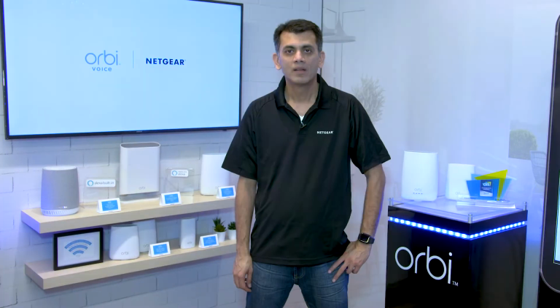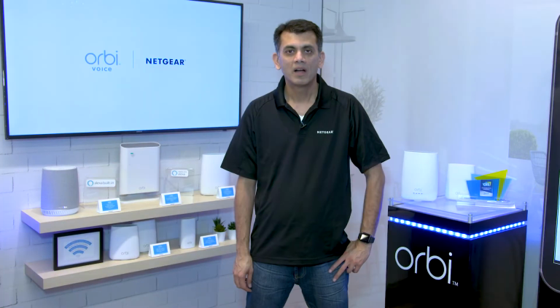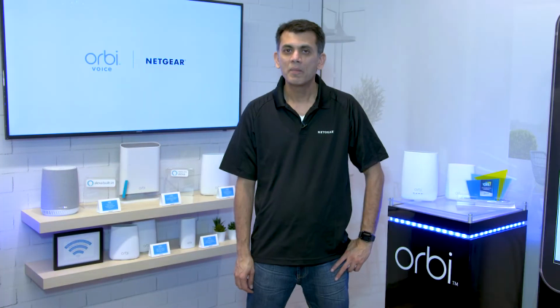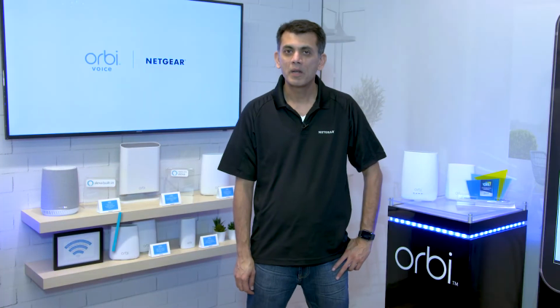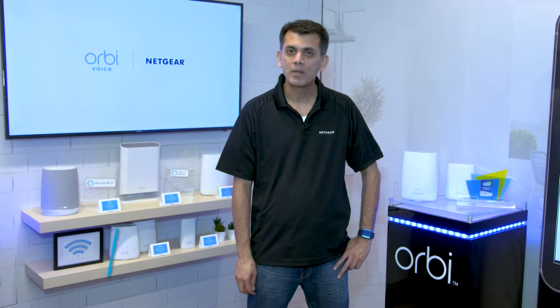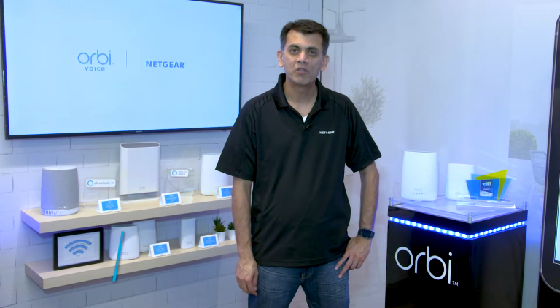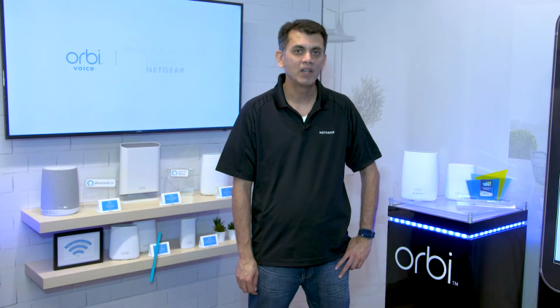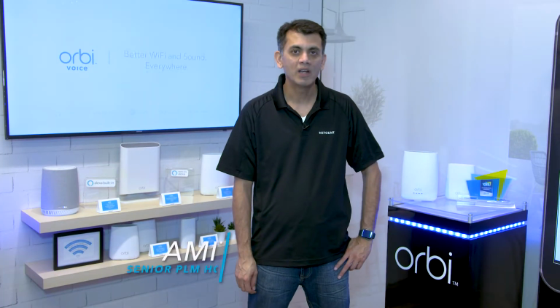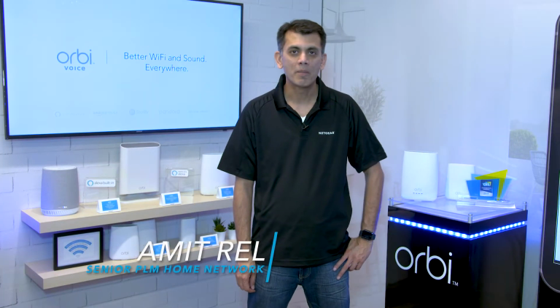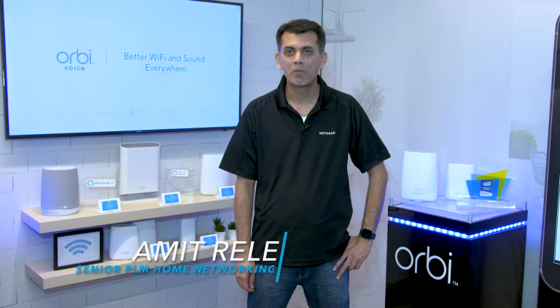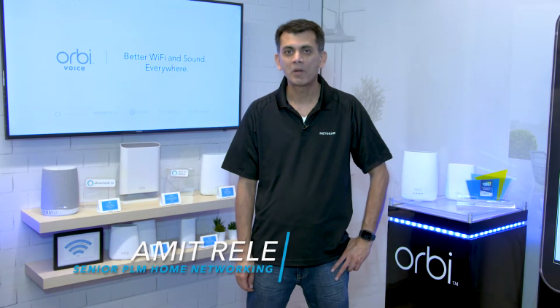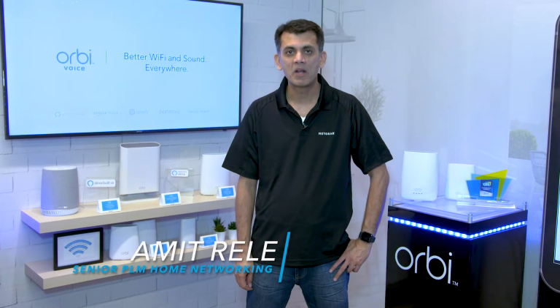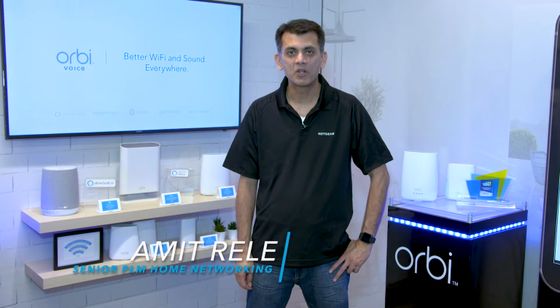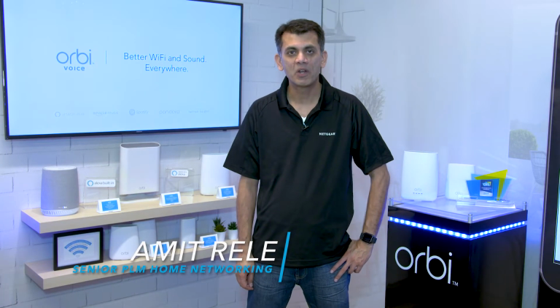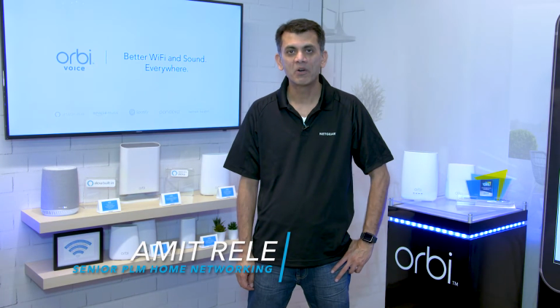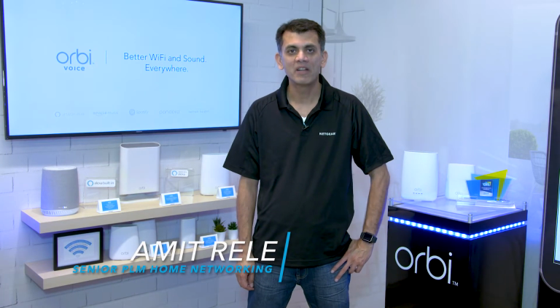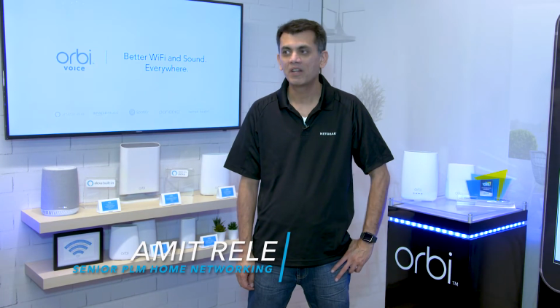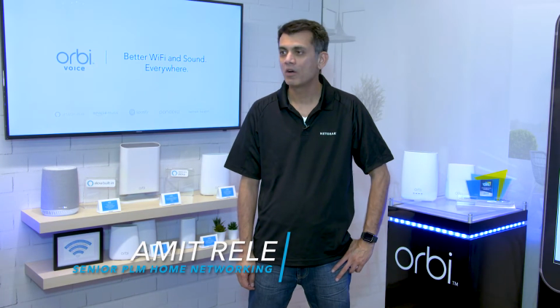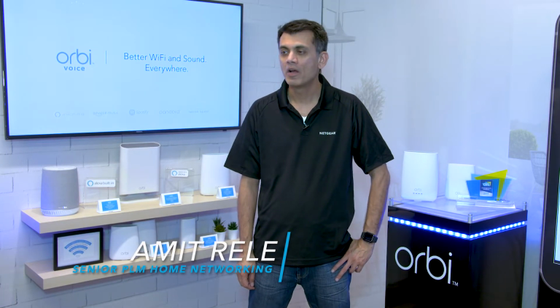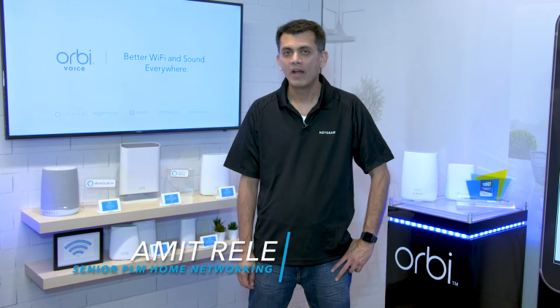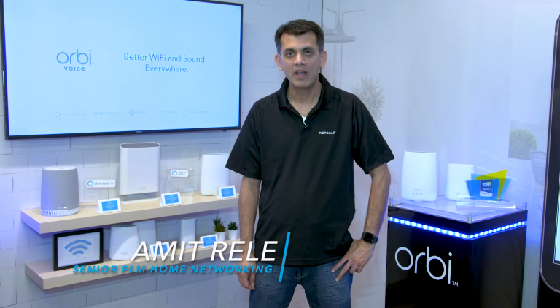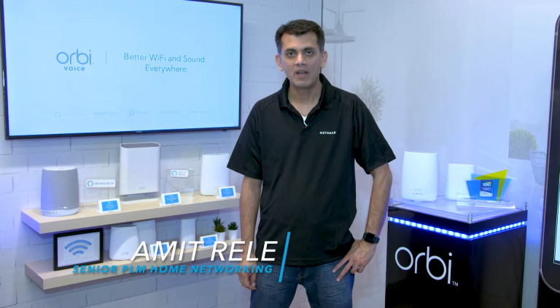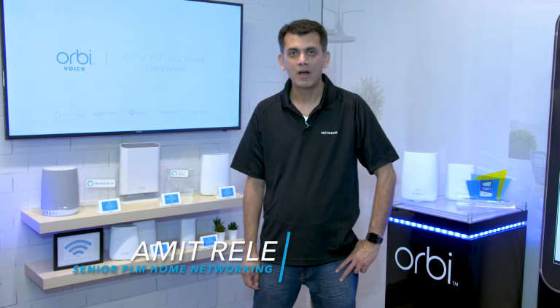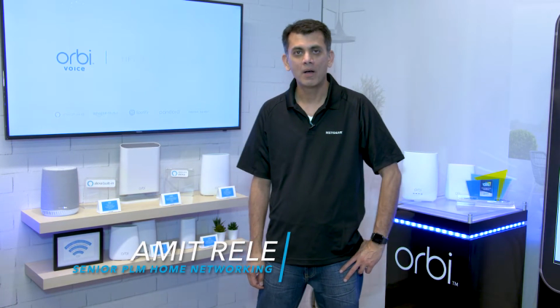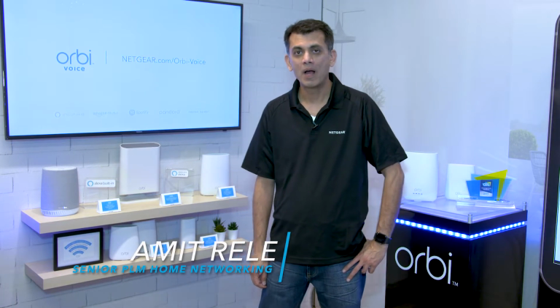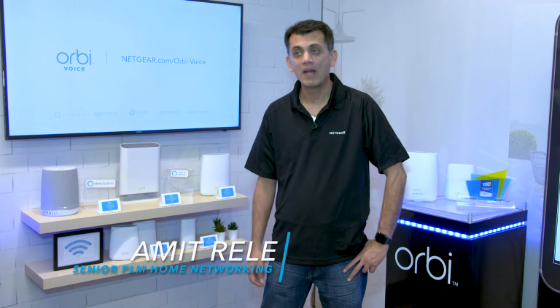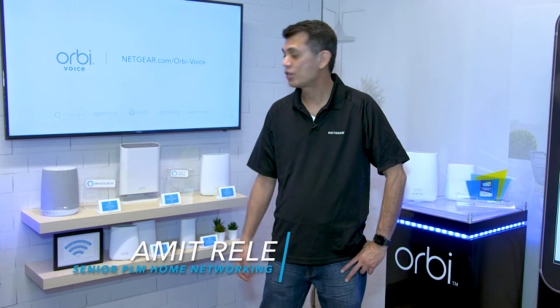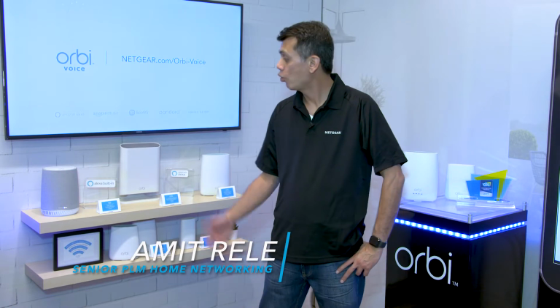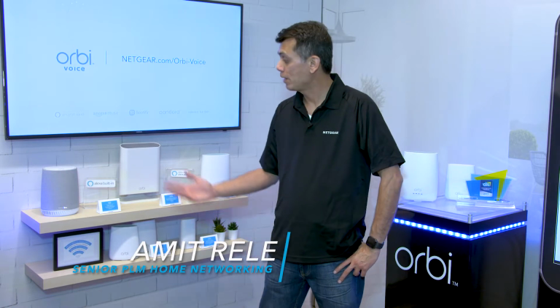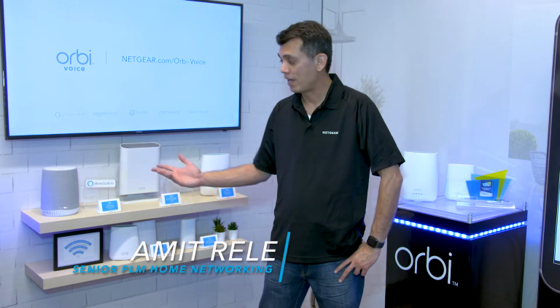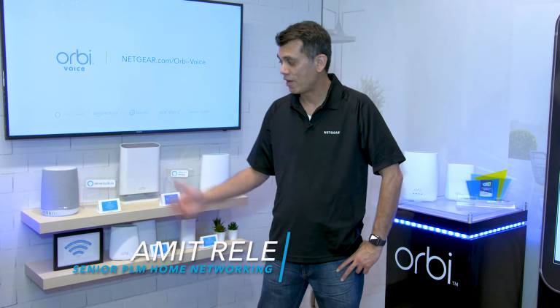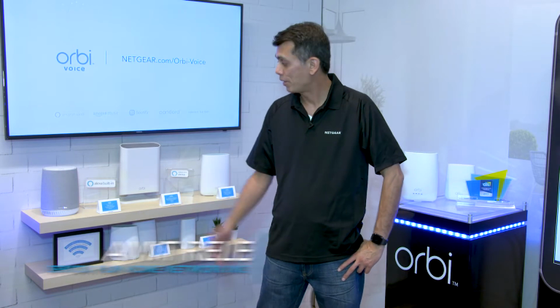Hi, my name is Amit Rele. I'm a product manager here at Netgear, and I manage the Orbi line family.